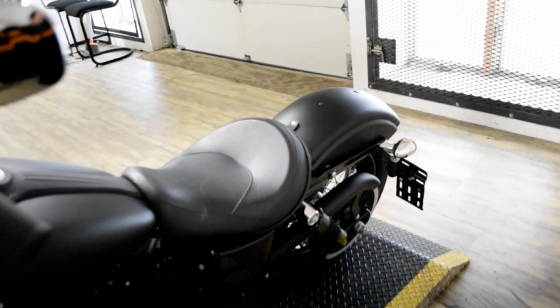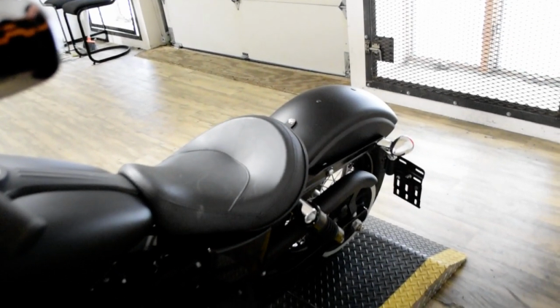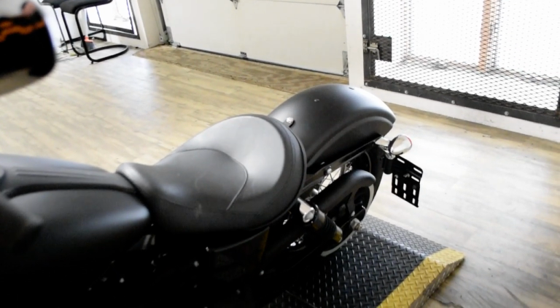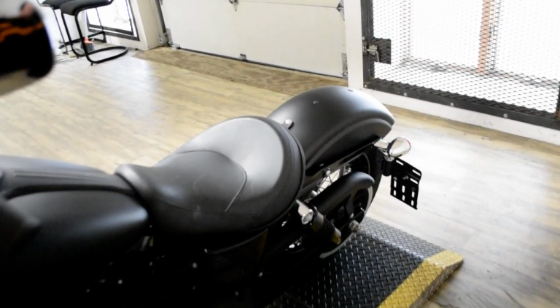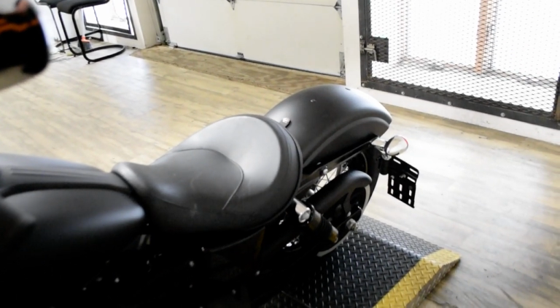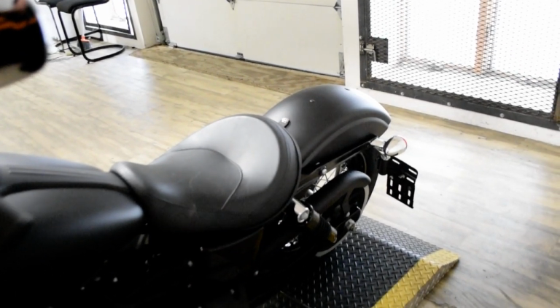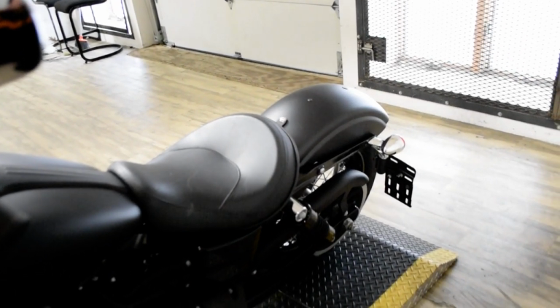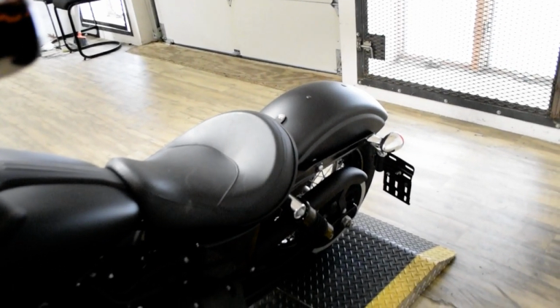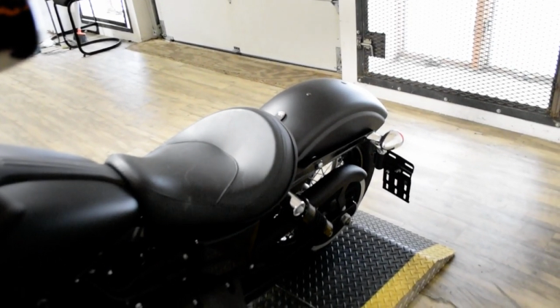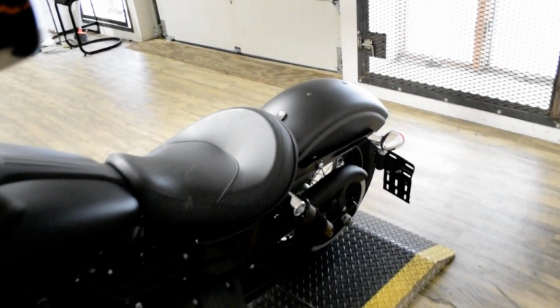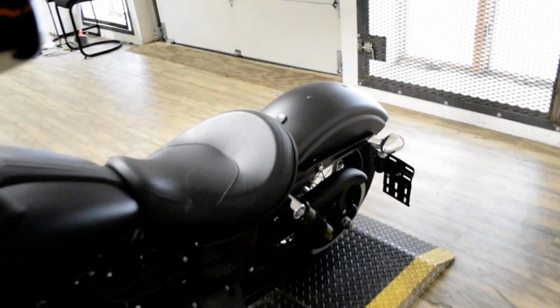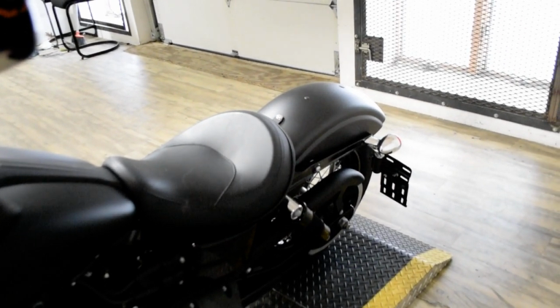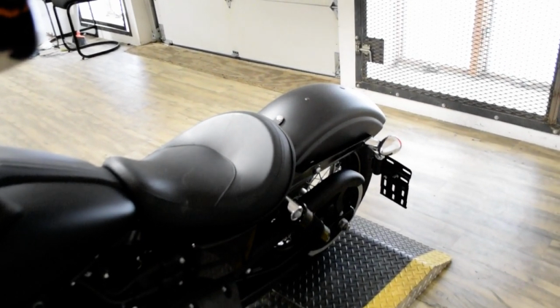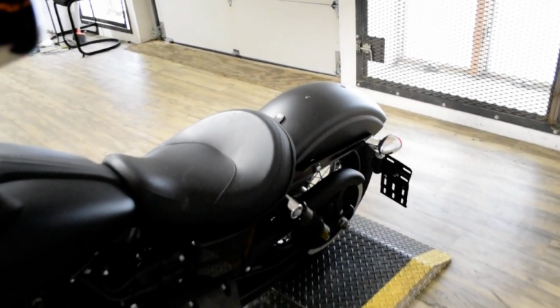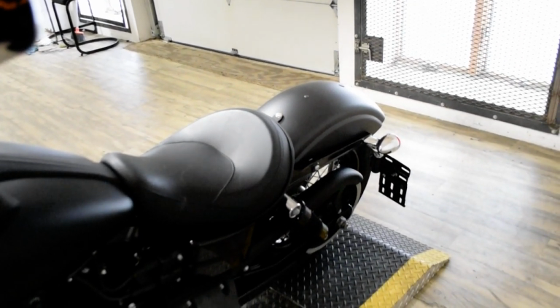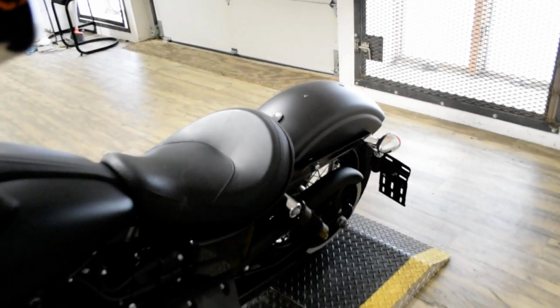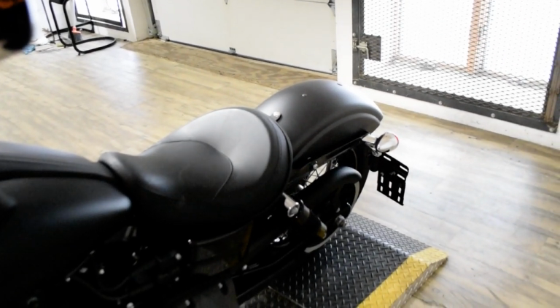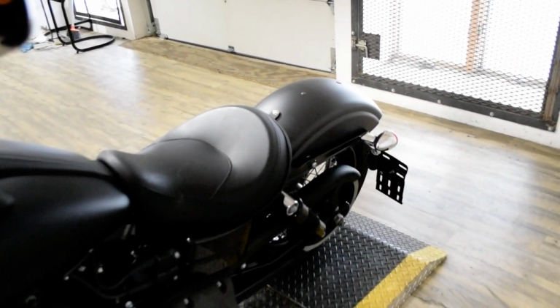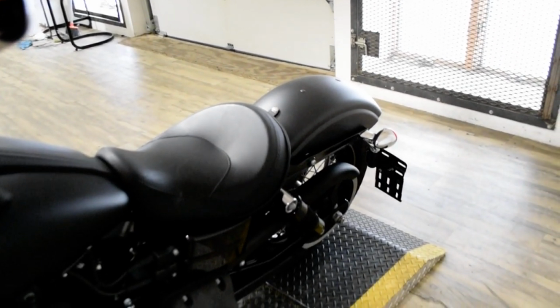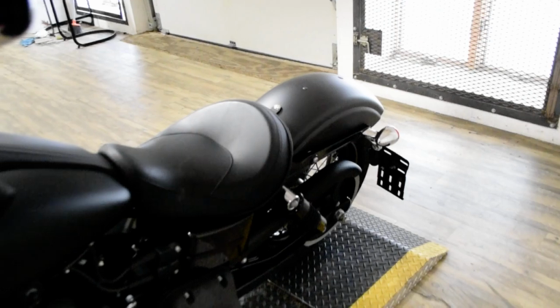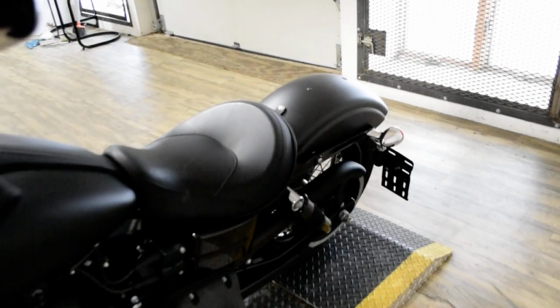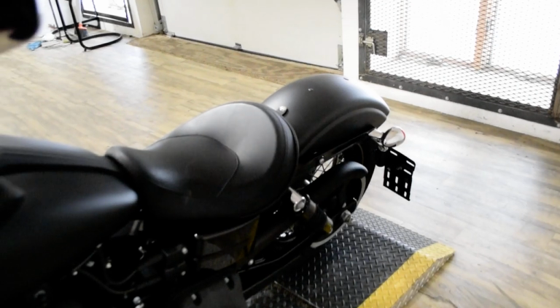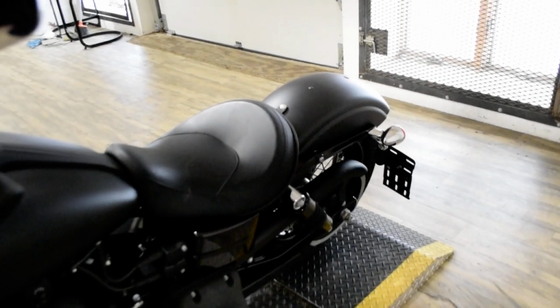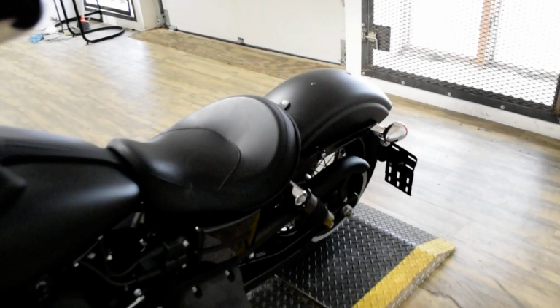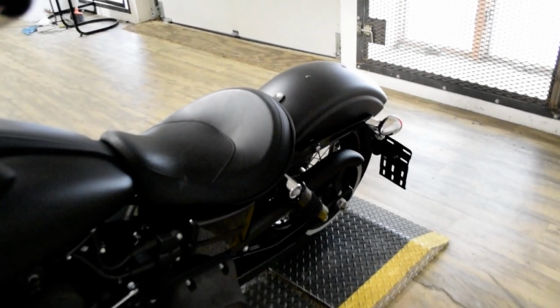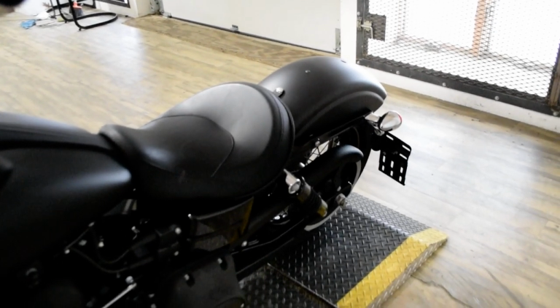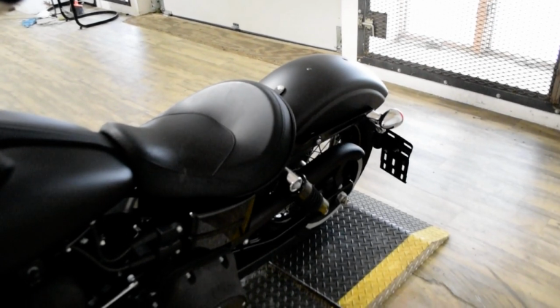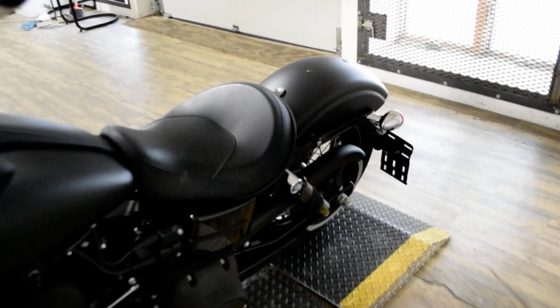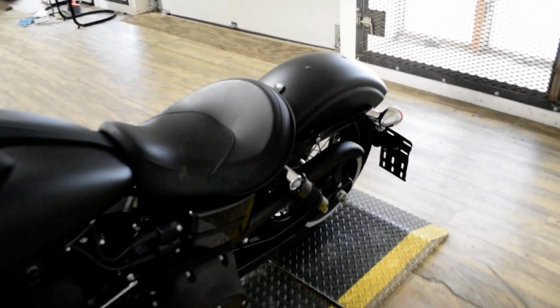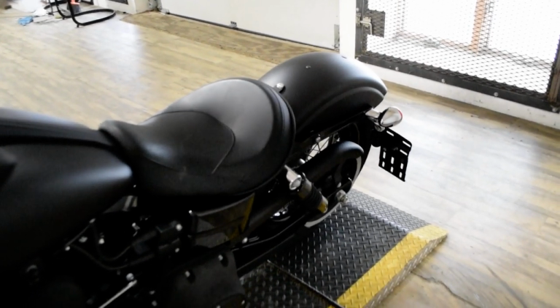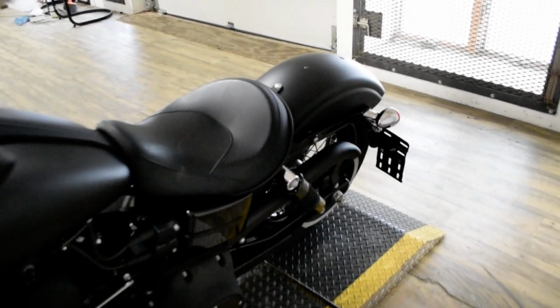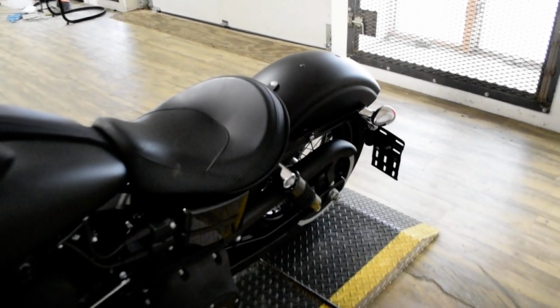This bike has been serviced and safety inspected and is ready for the road. It does have Cobra pipes.